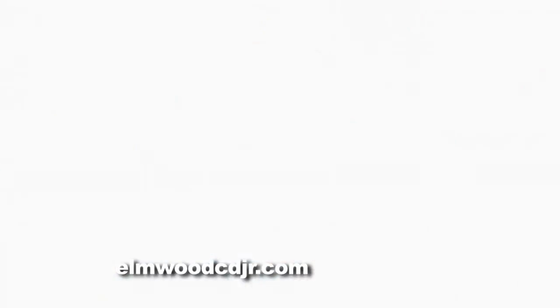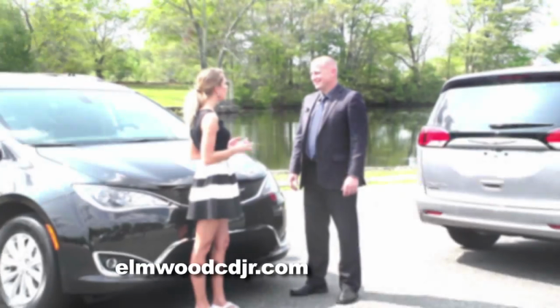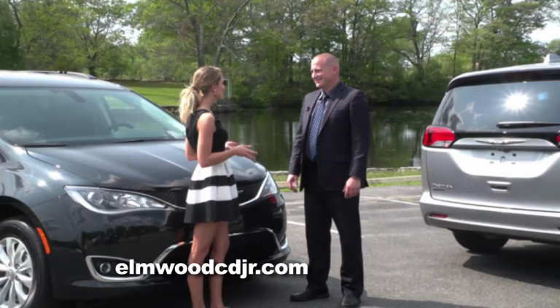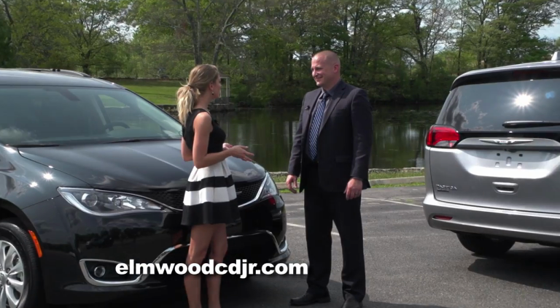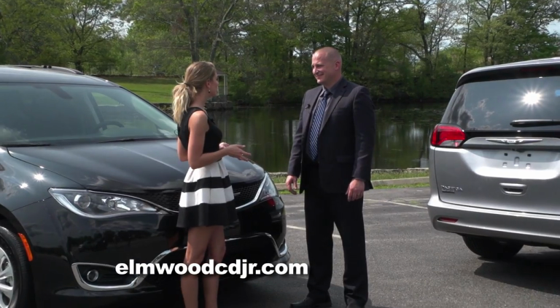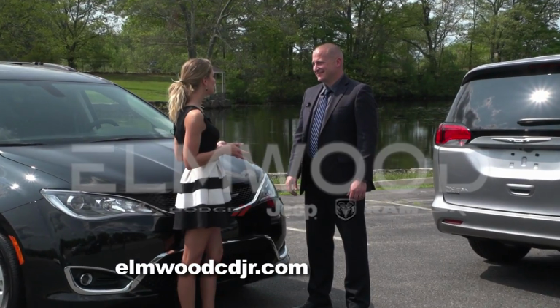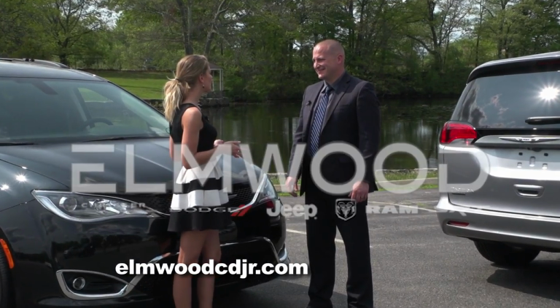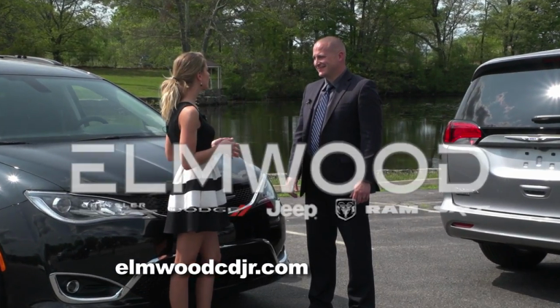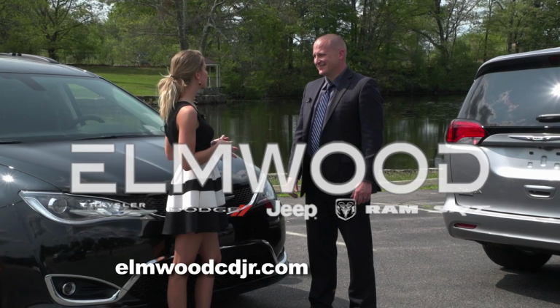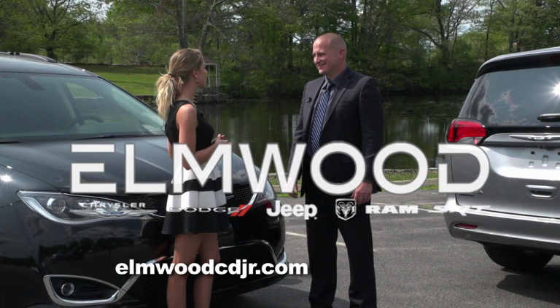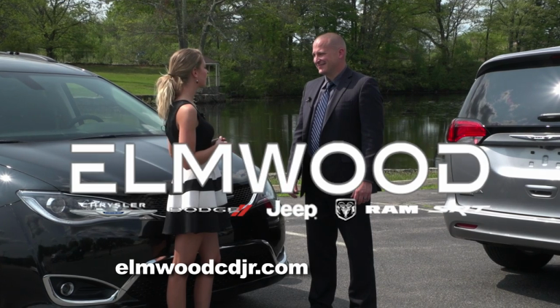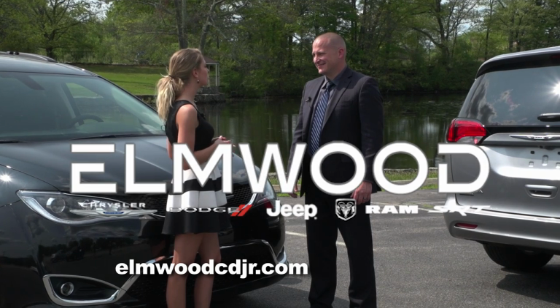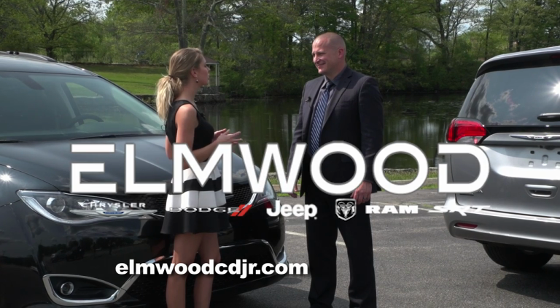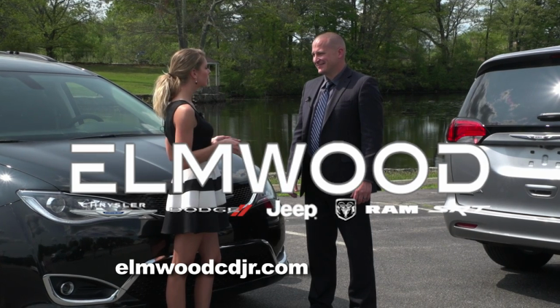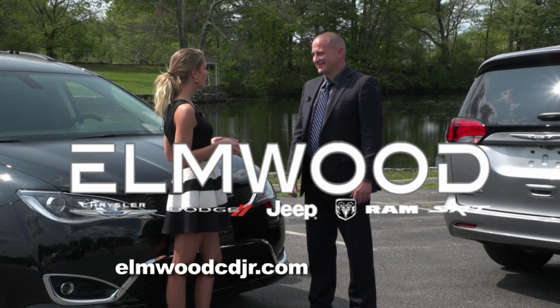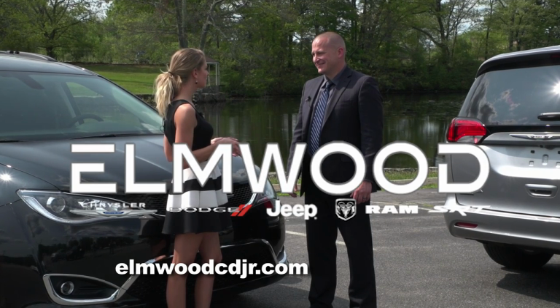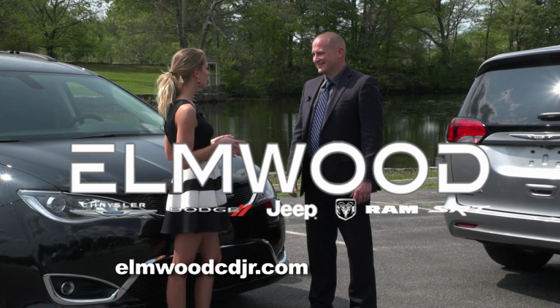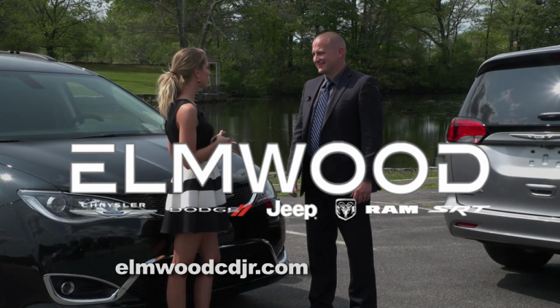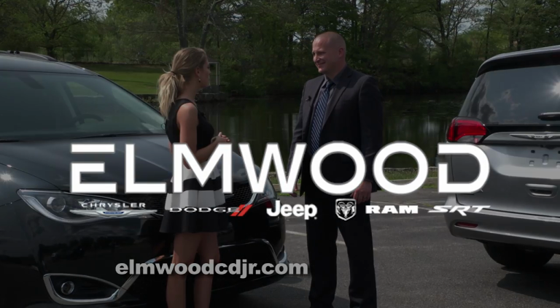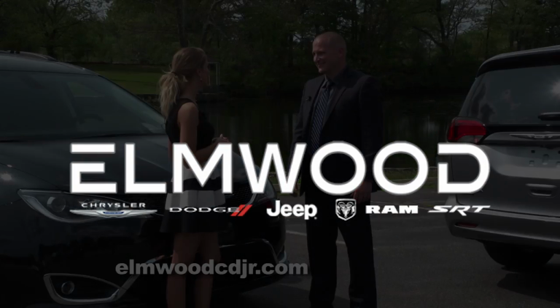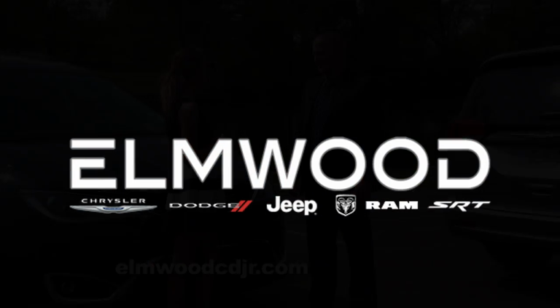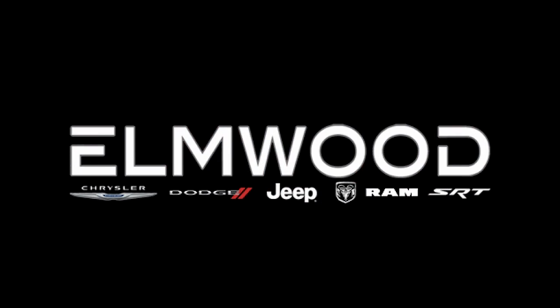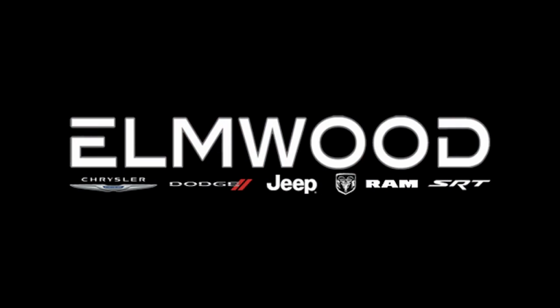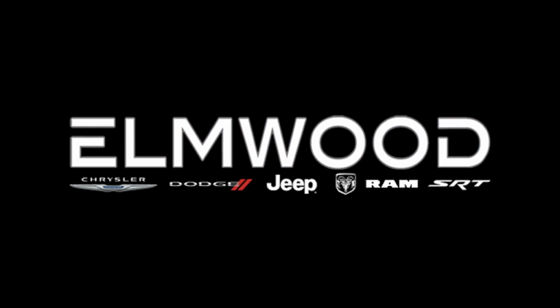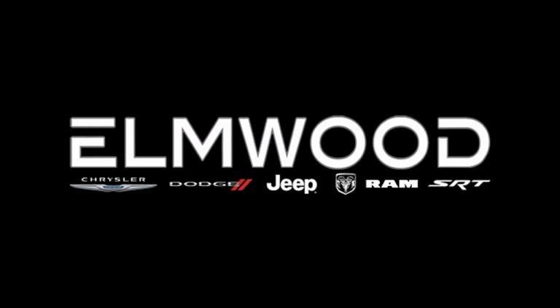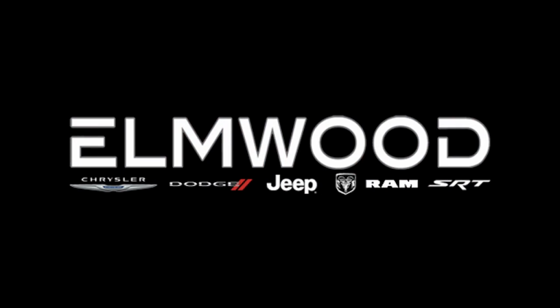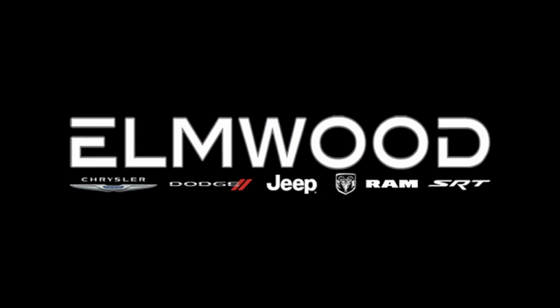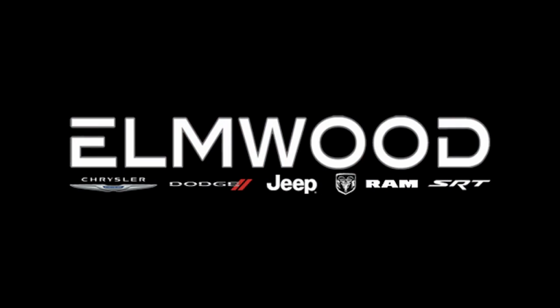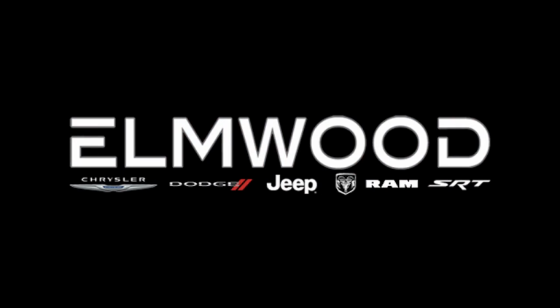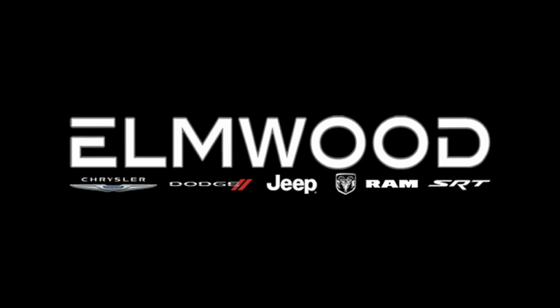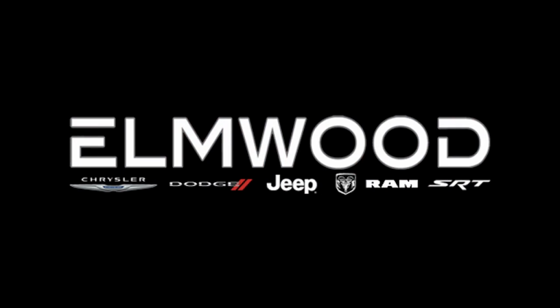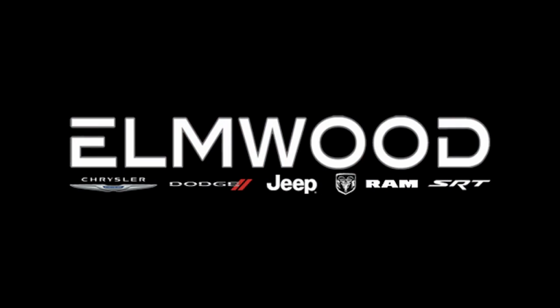The Pacifica certainly has more than what meets the eye, and there's even more to see in person.